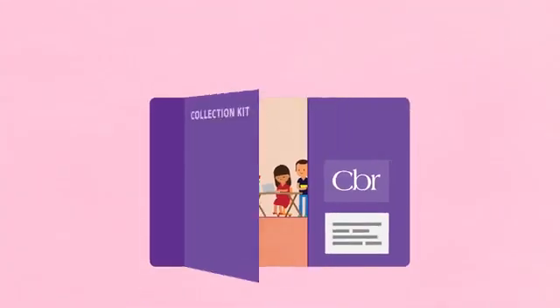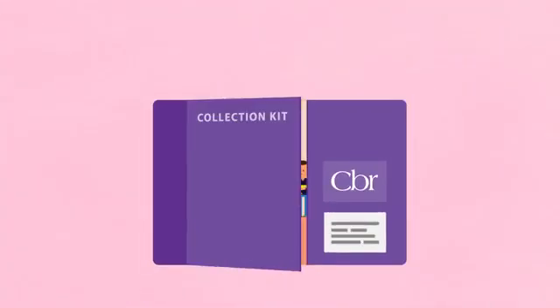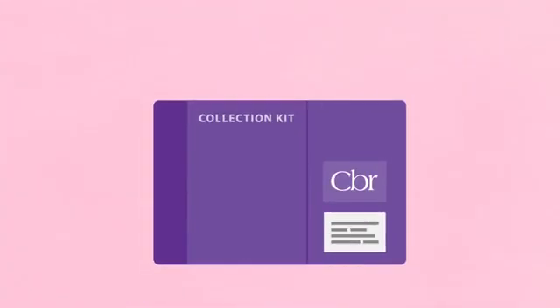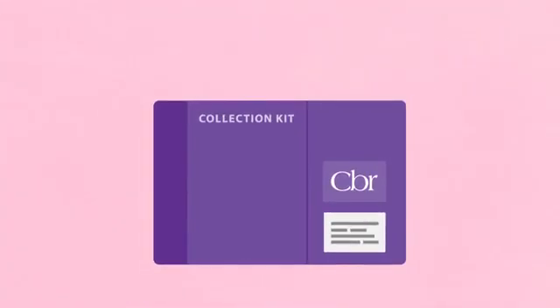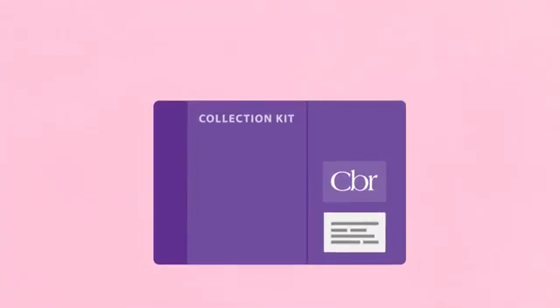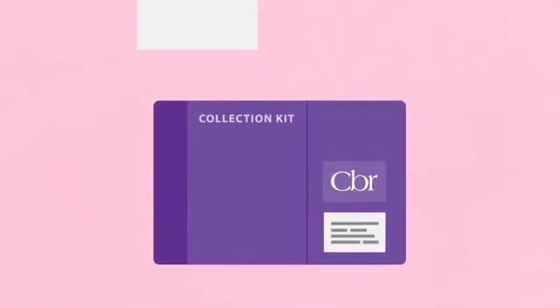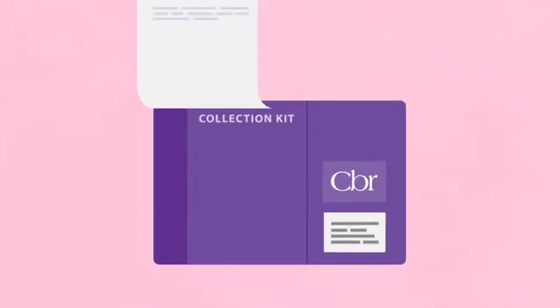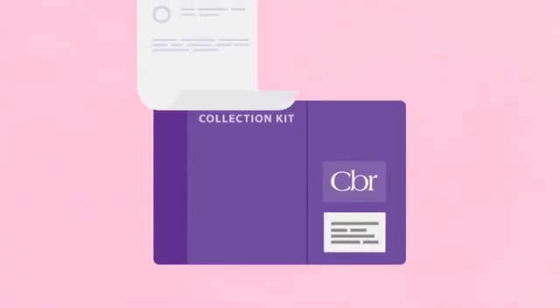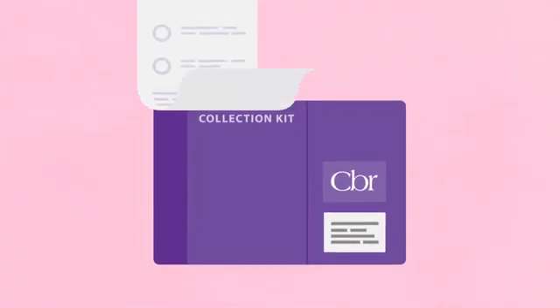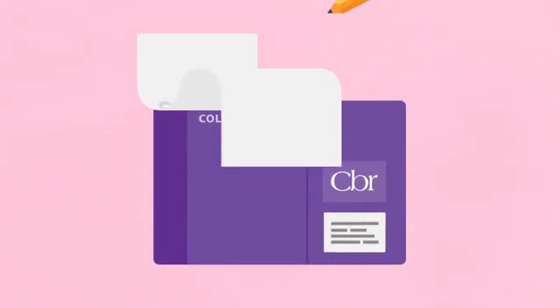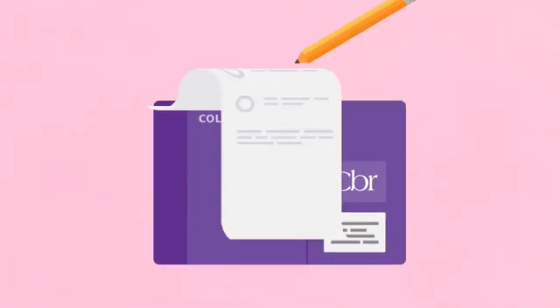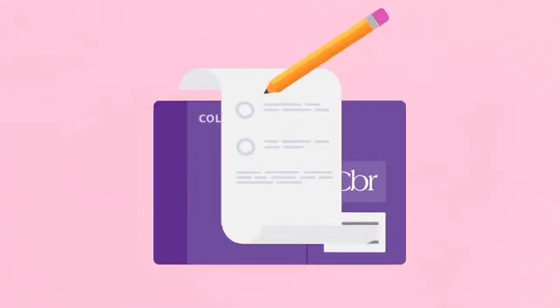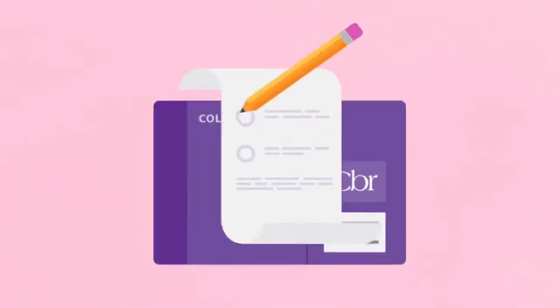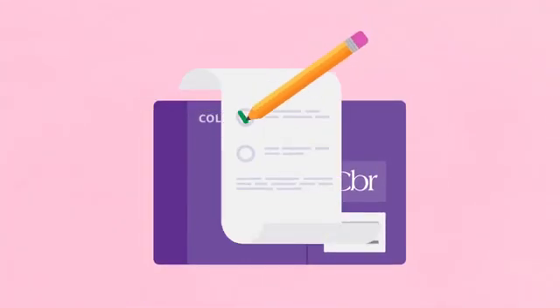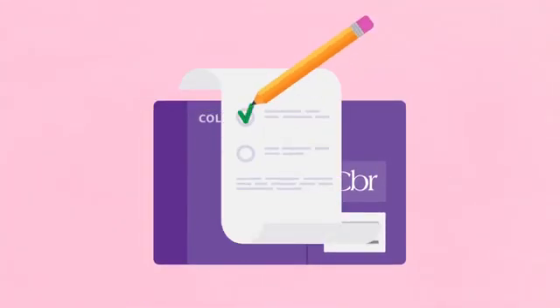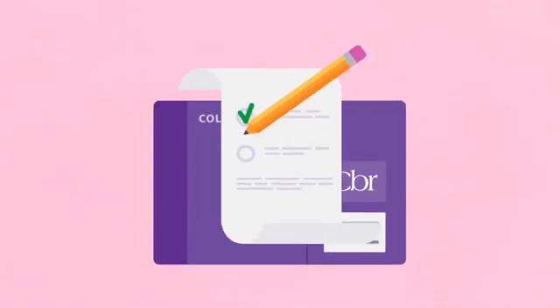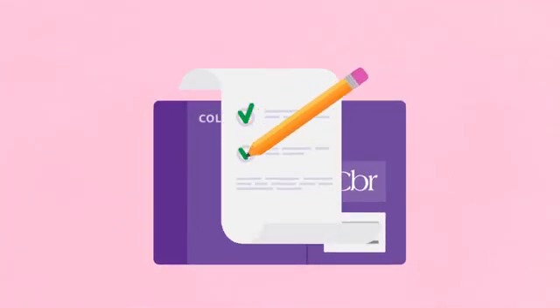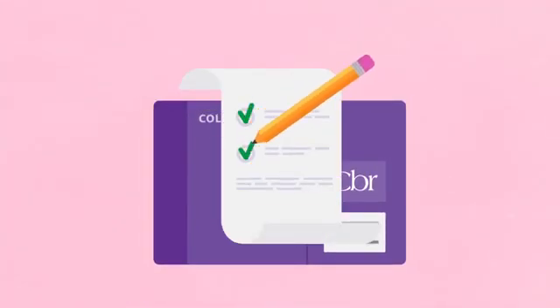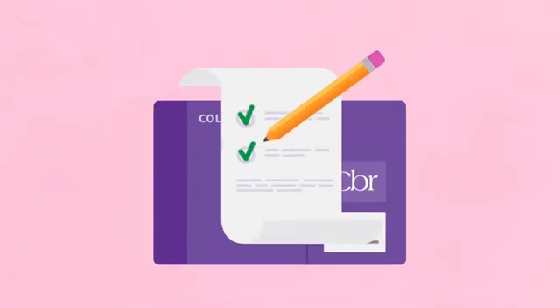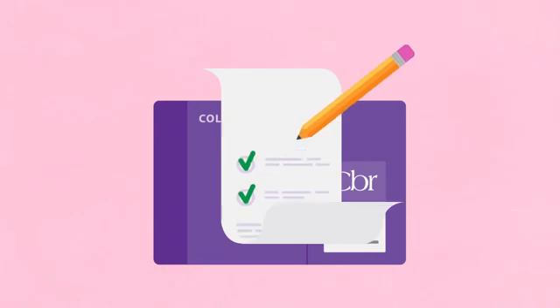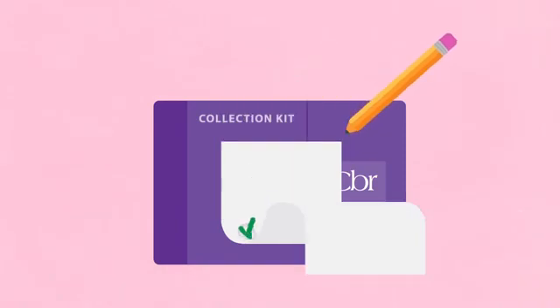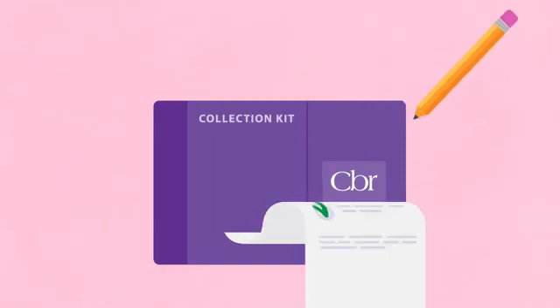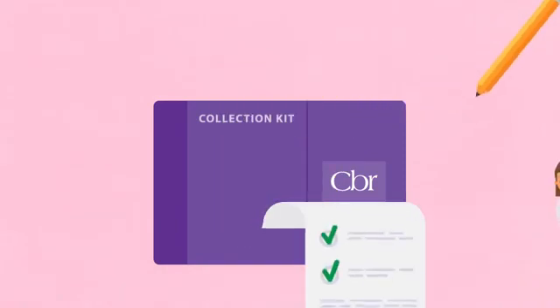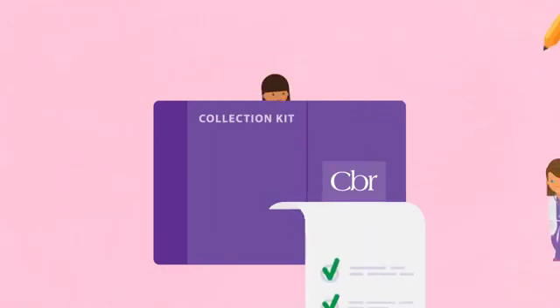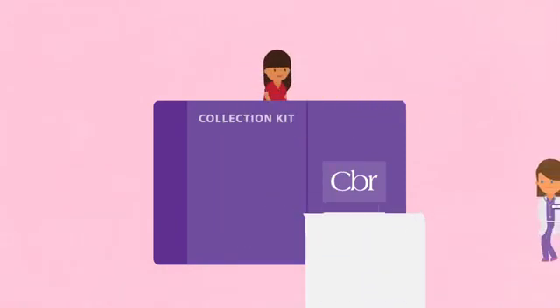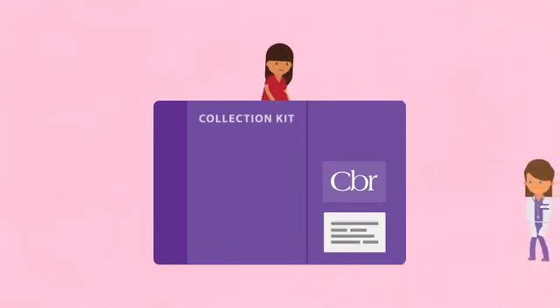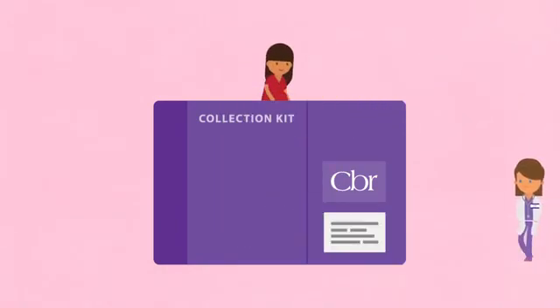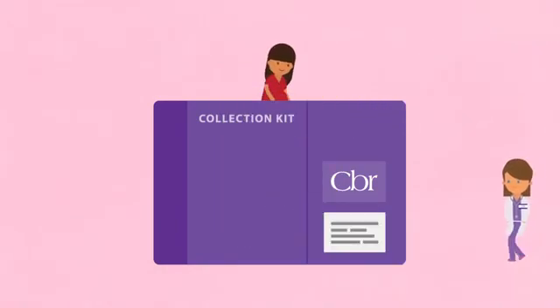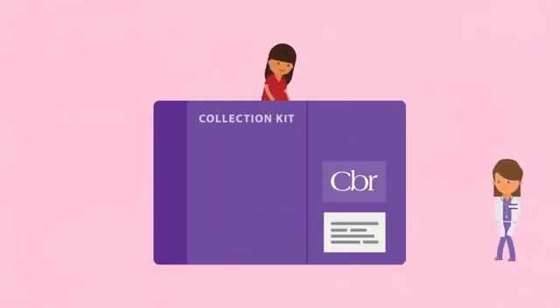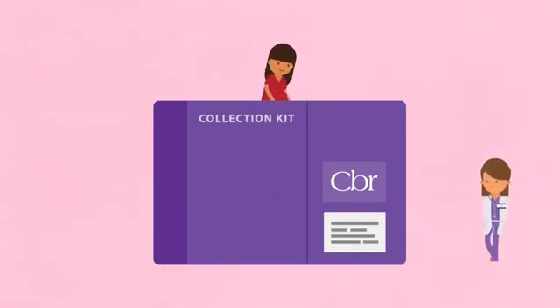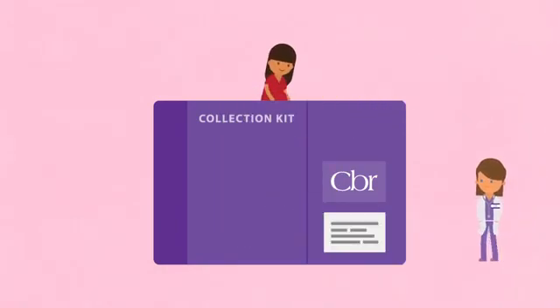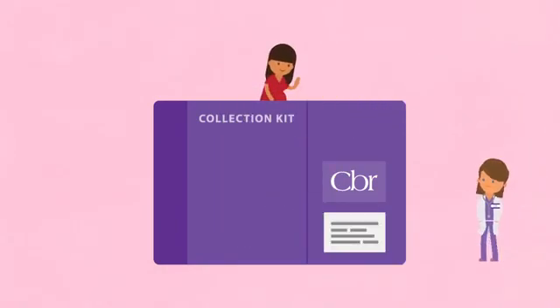After you enroll, you'll get the collection kit, fill out the paperwork that comes with it, and the next time you see your OB, let them know your plan.